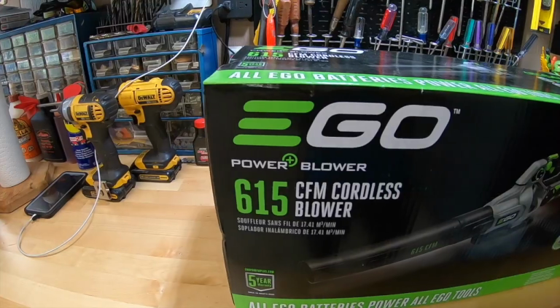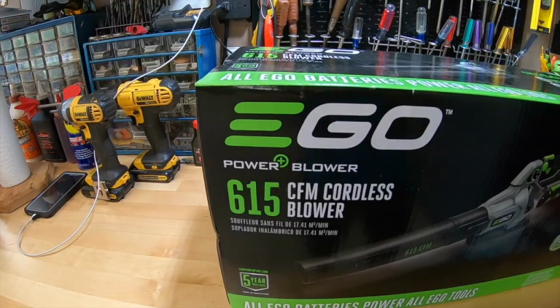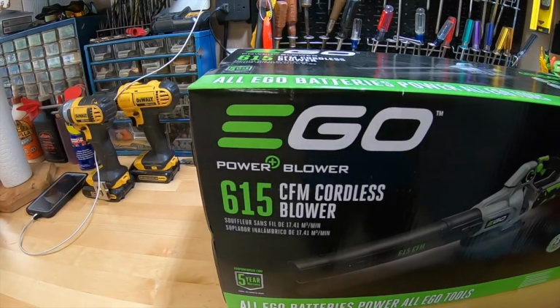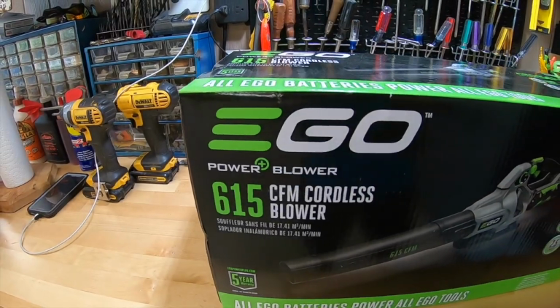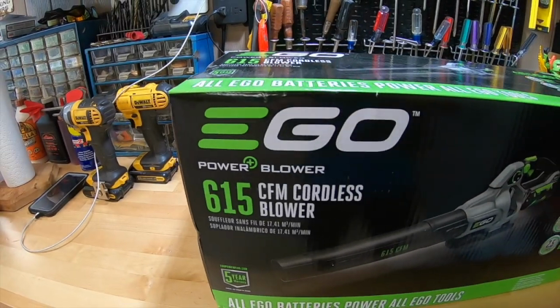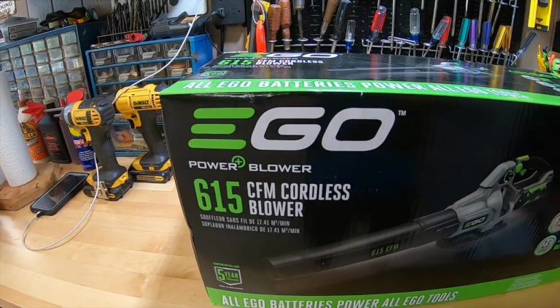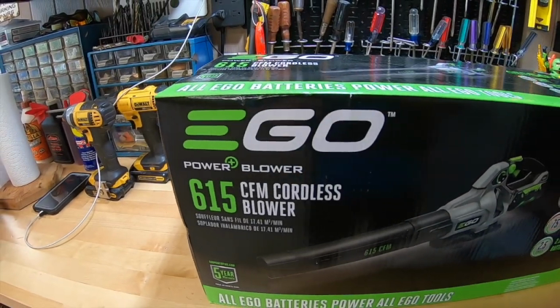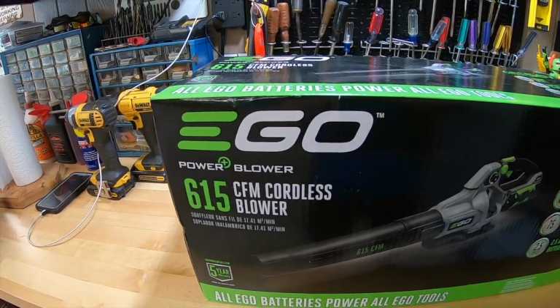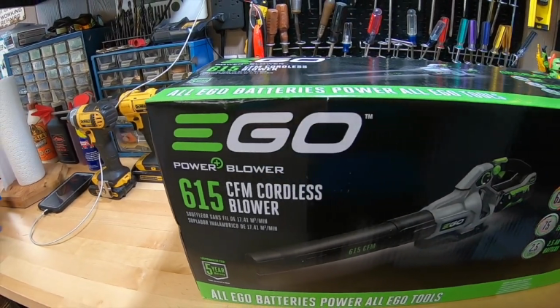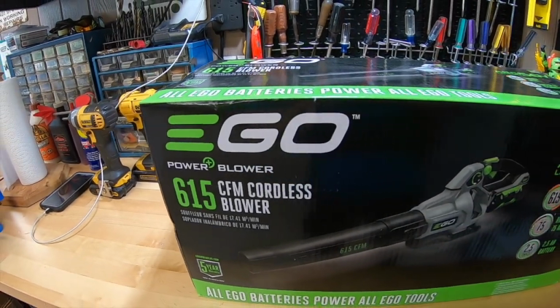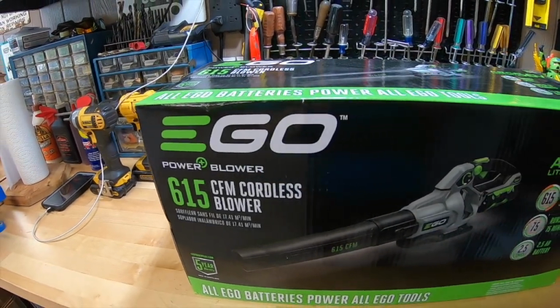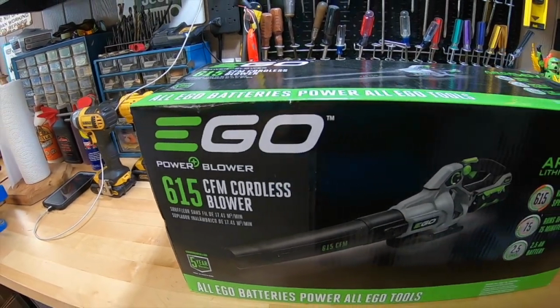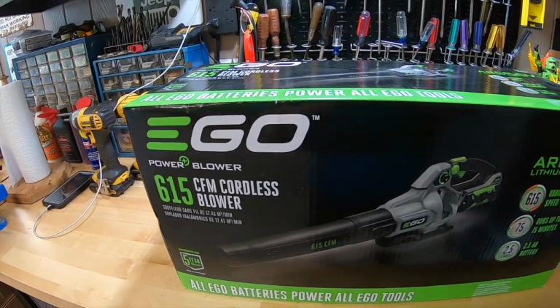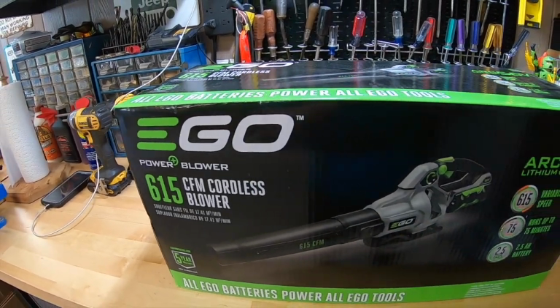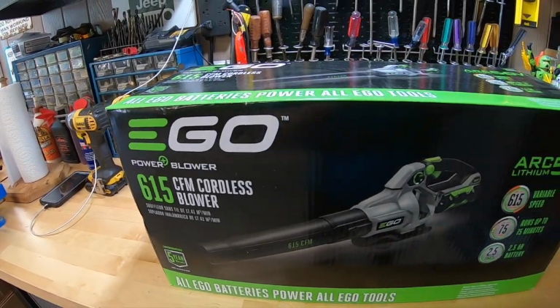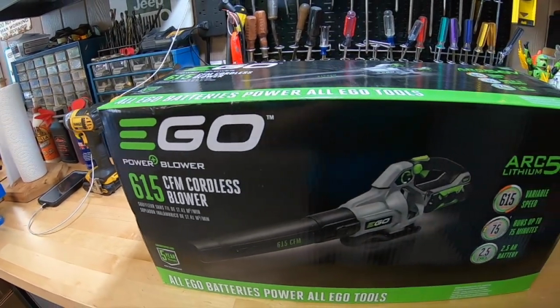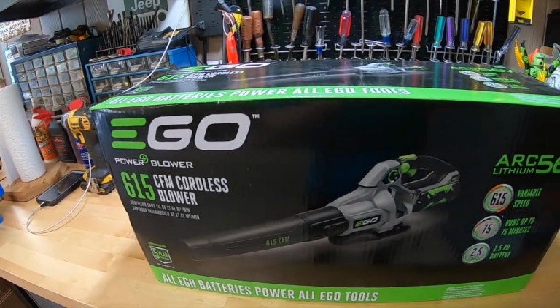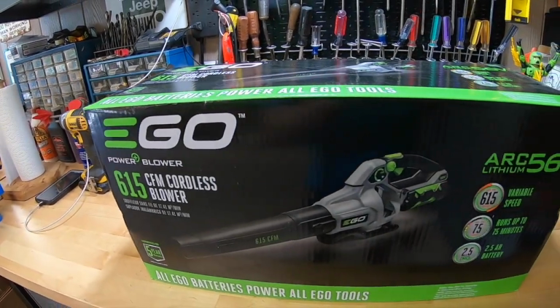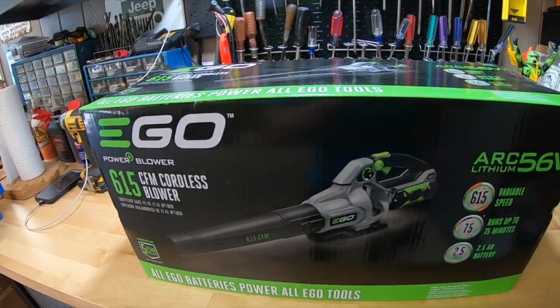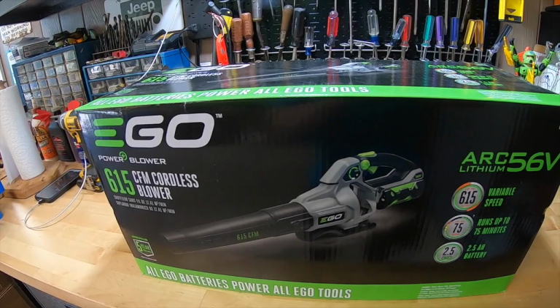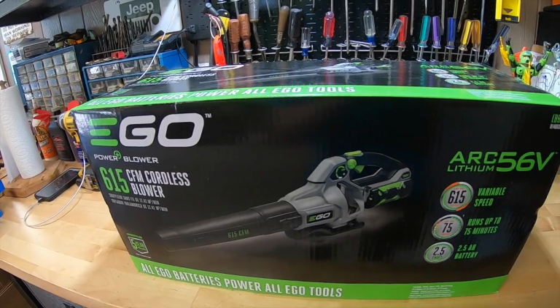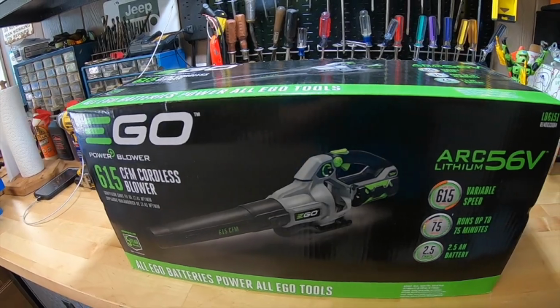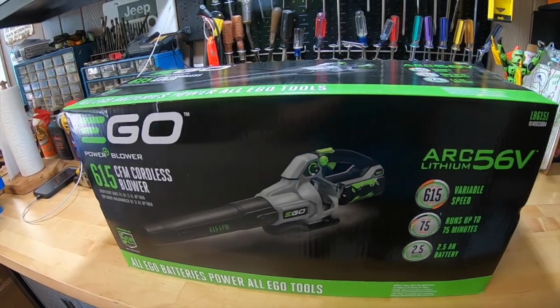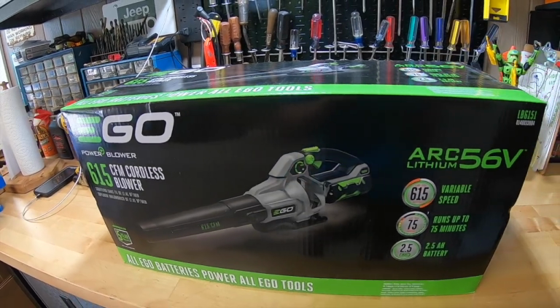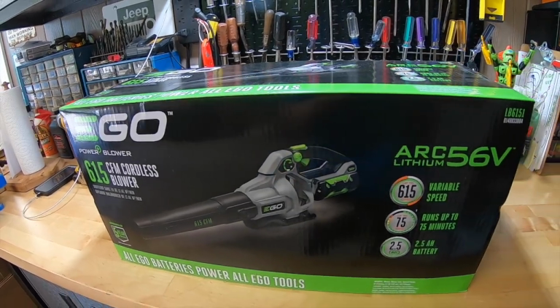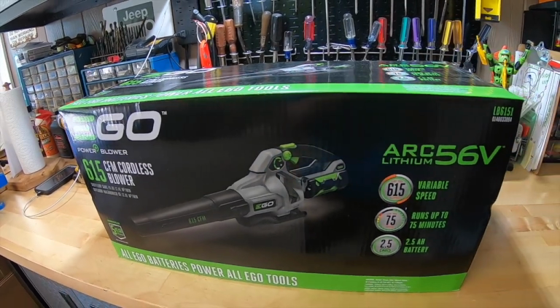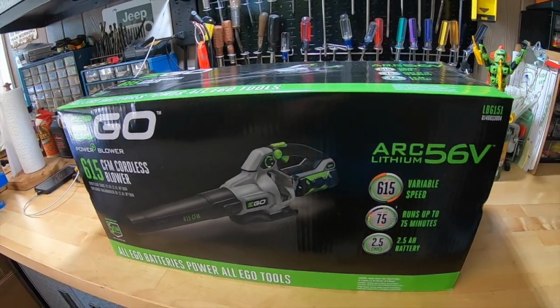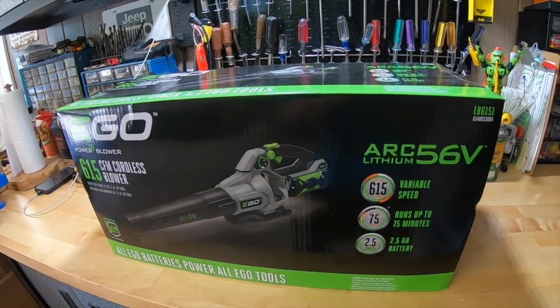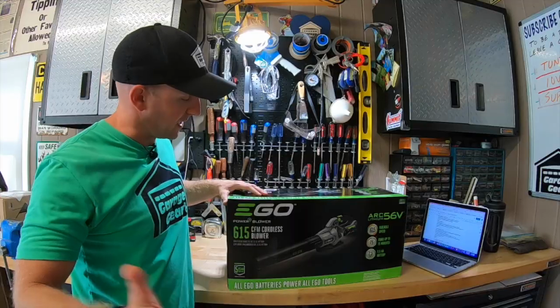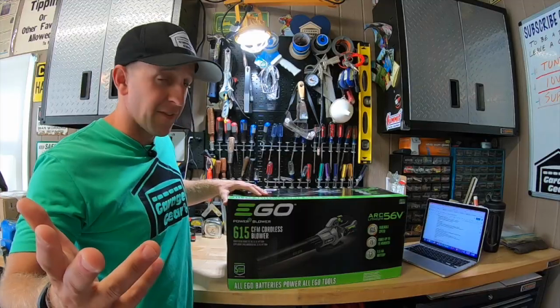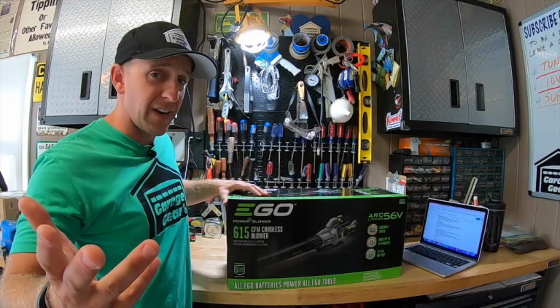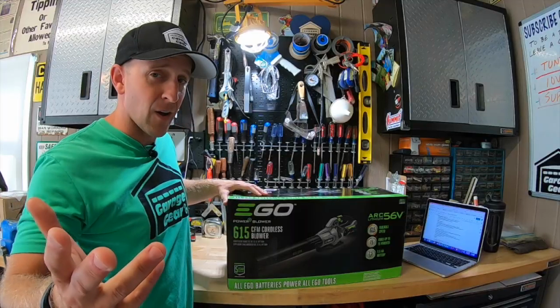The question is, does this Ego 615 CFM cordless blower deliver on those expectations? Let's find out.